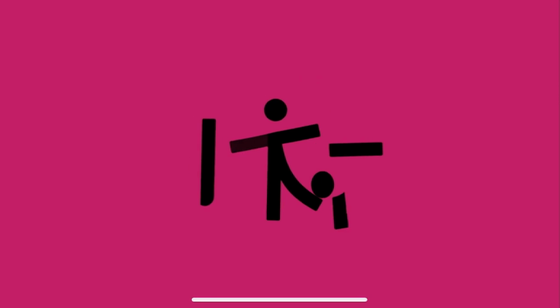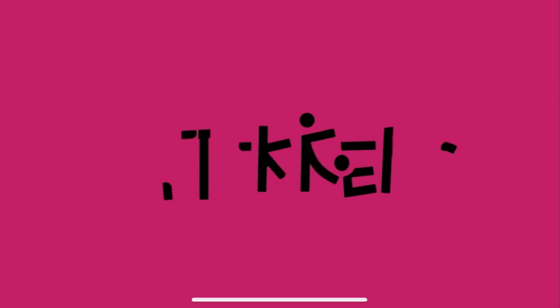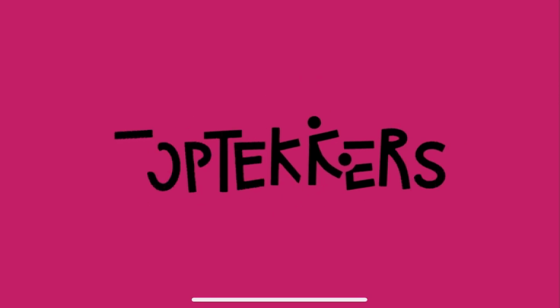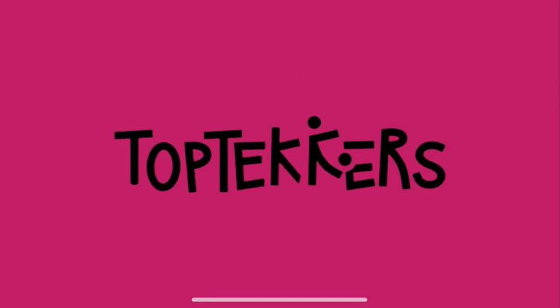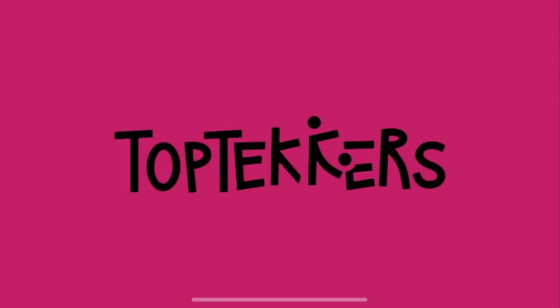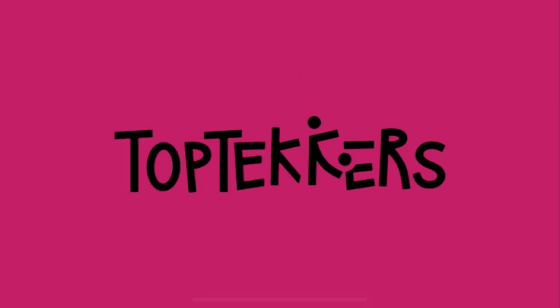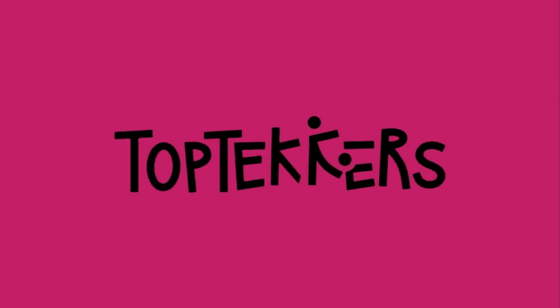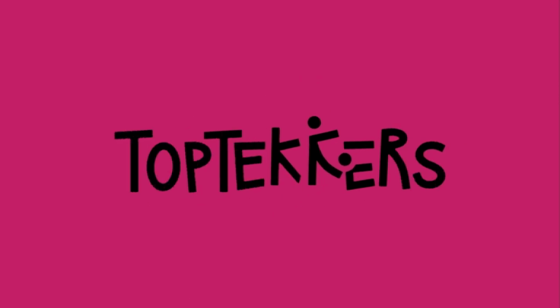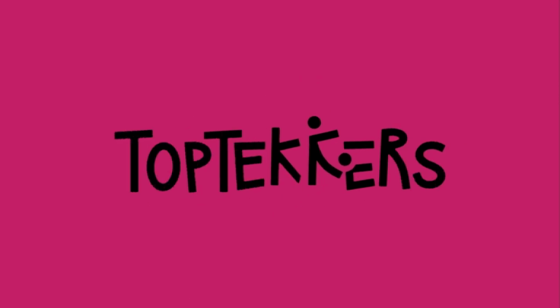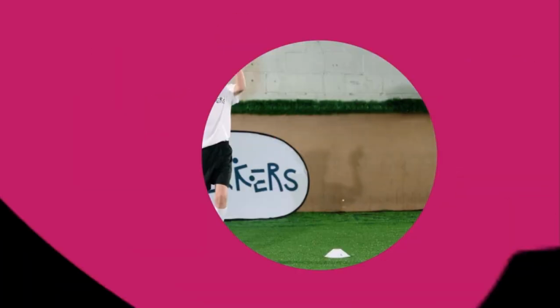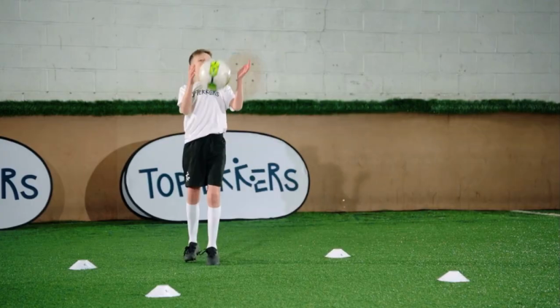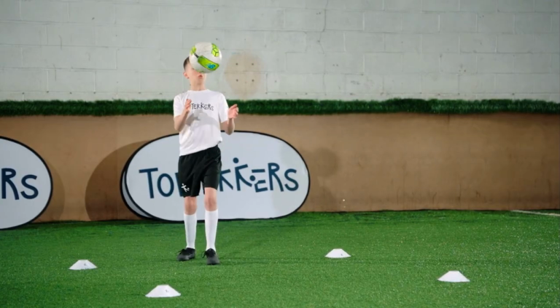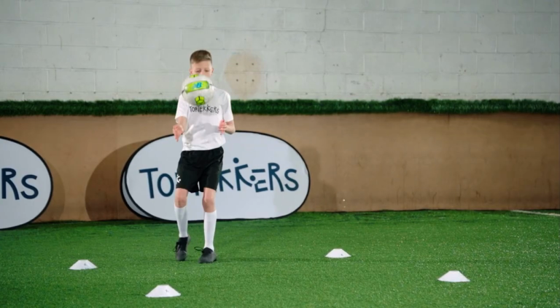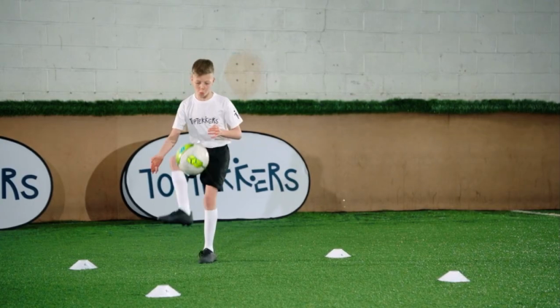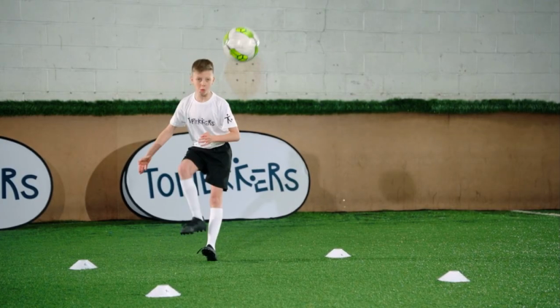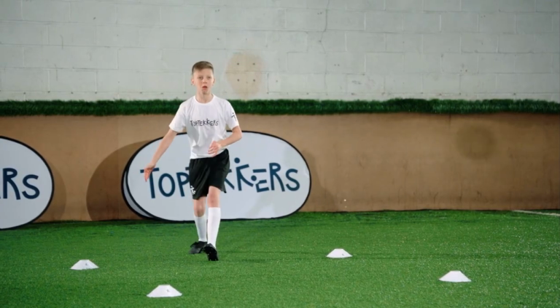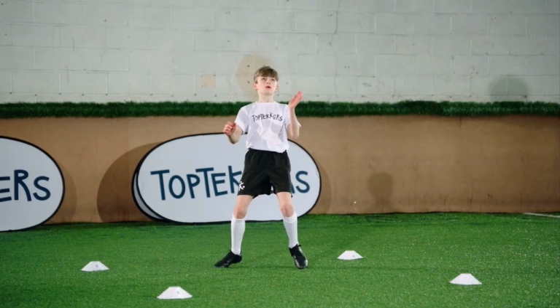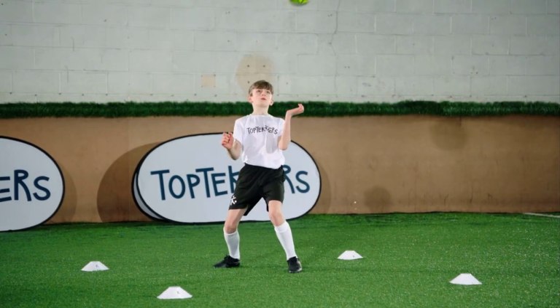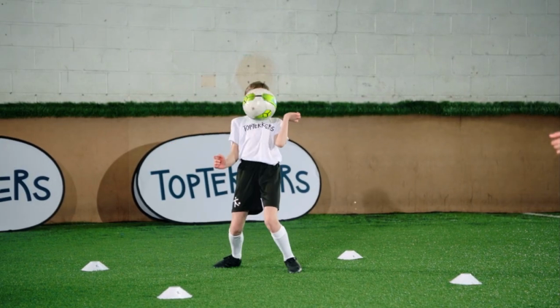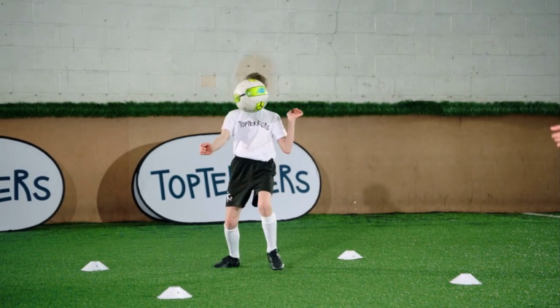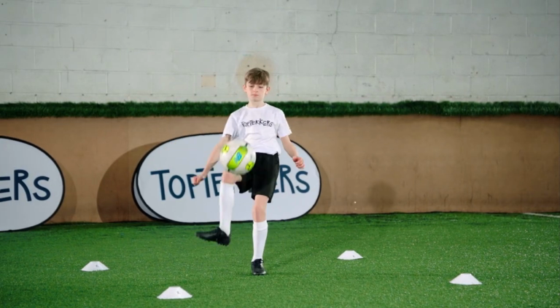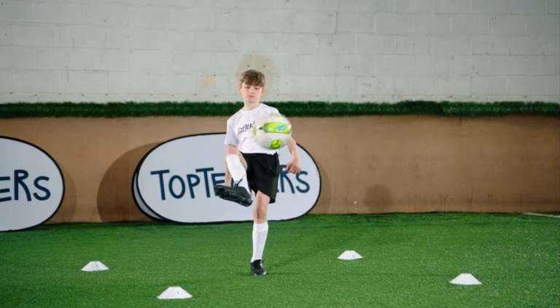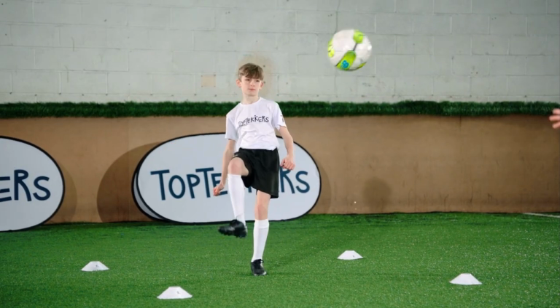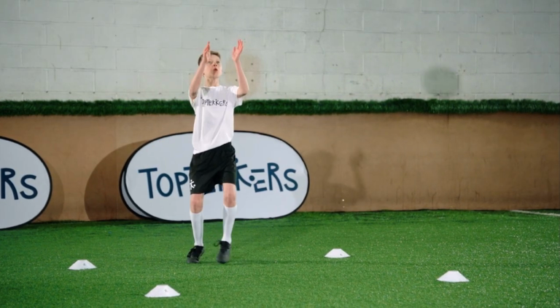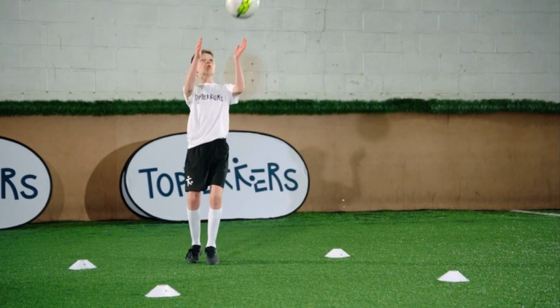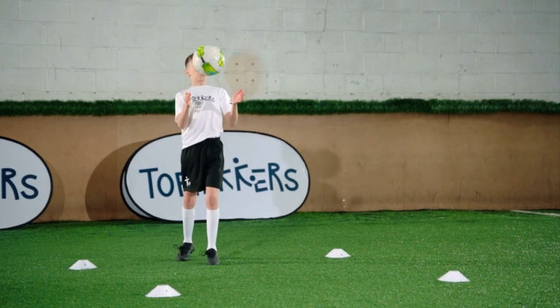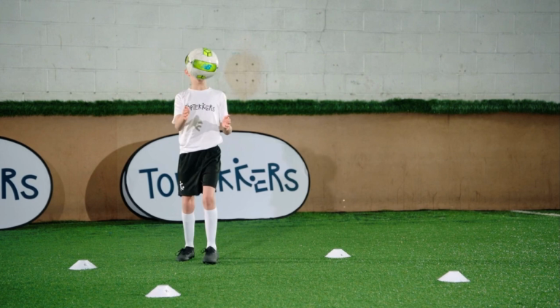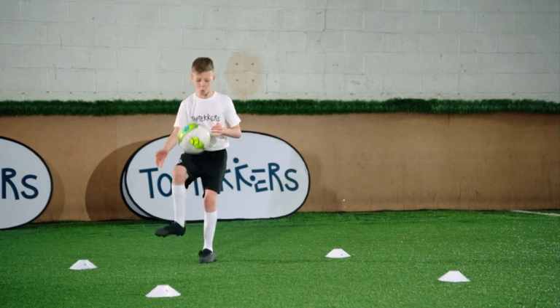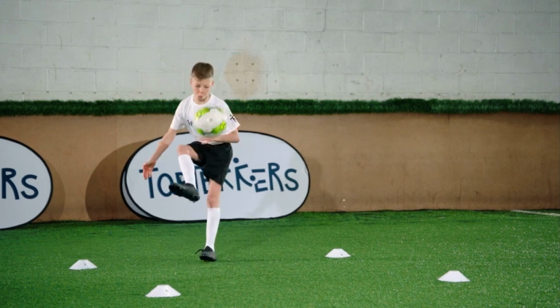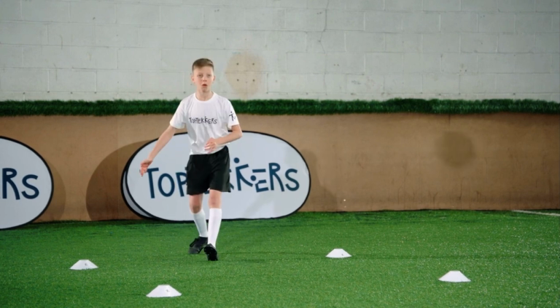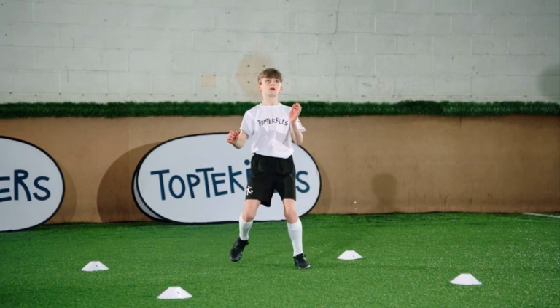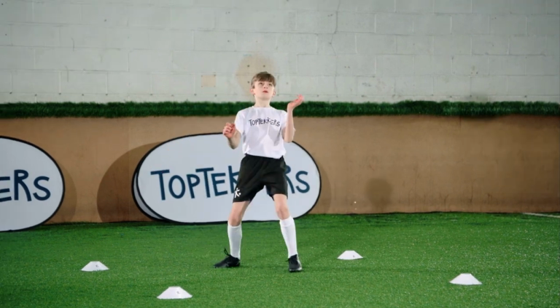Control the ball with your chest. All you need is a ball and a partner to throw you the ball.